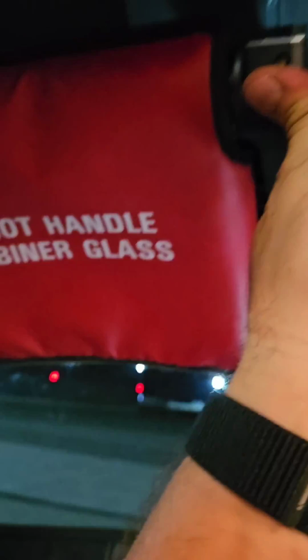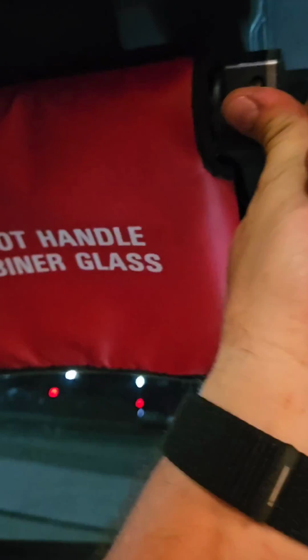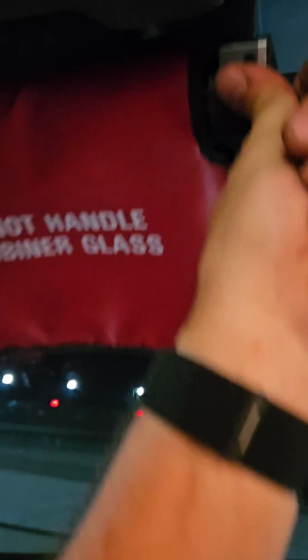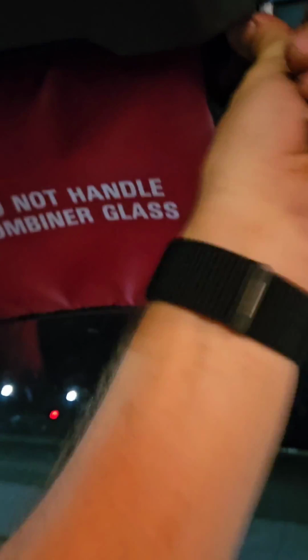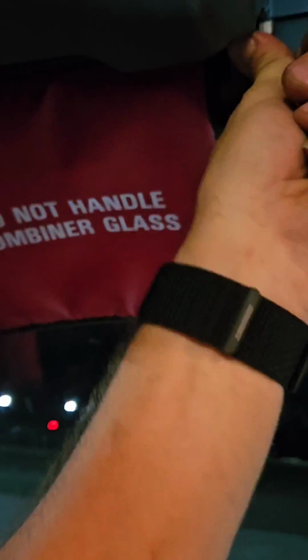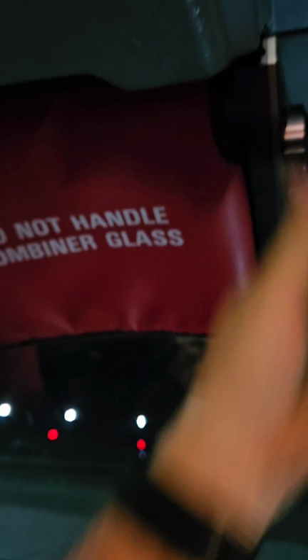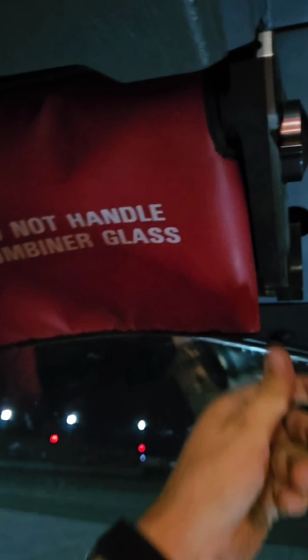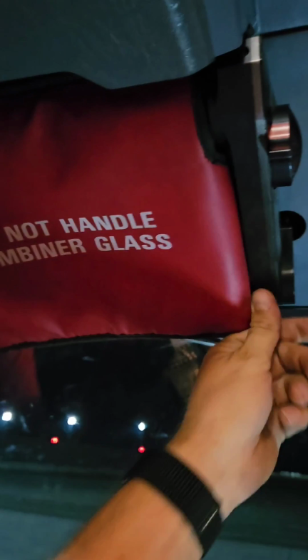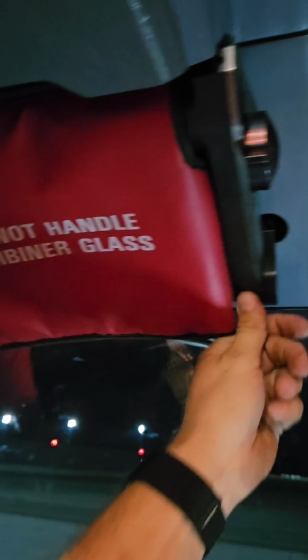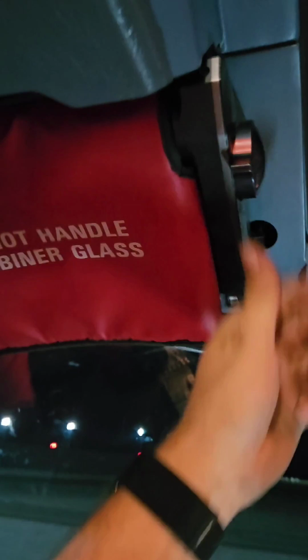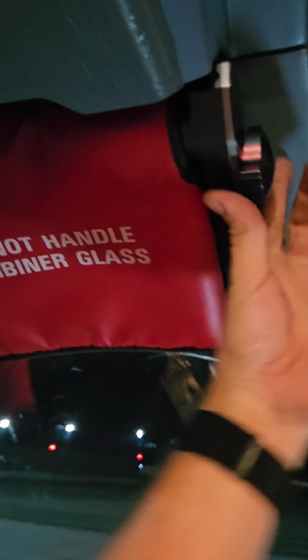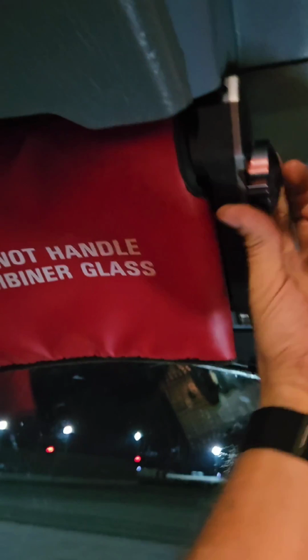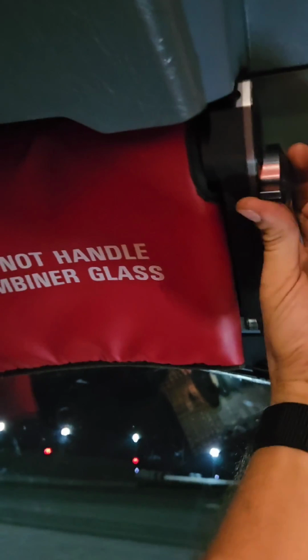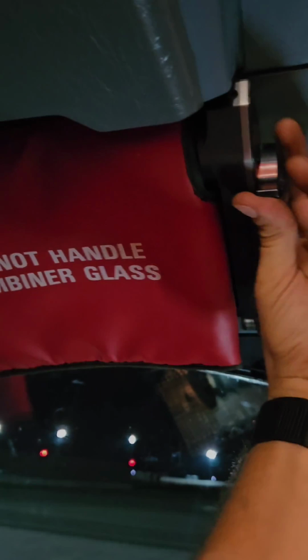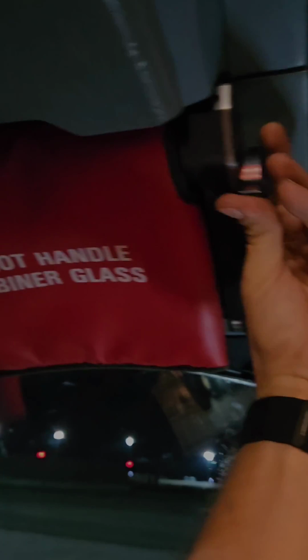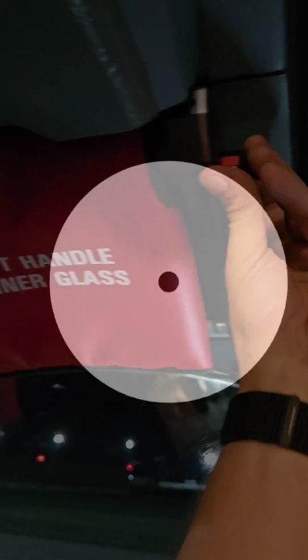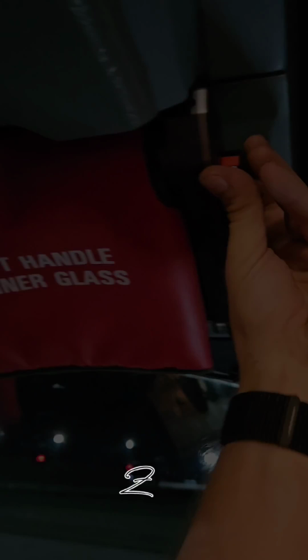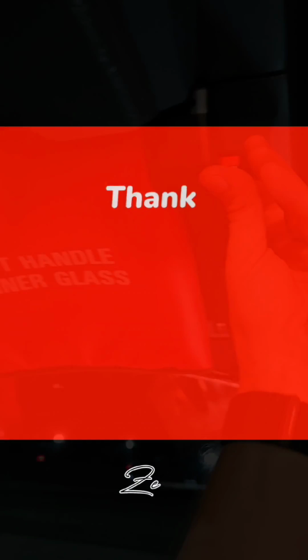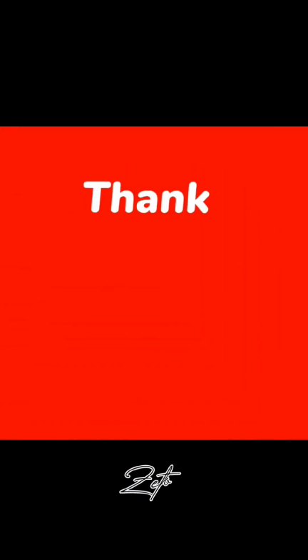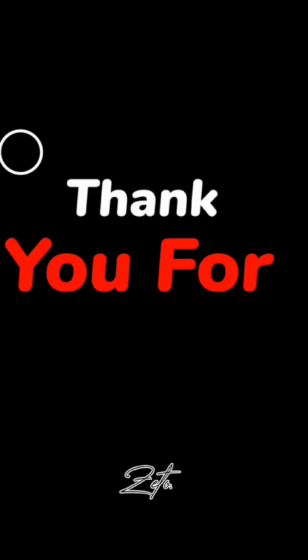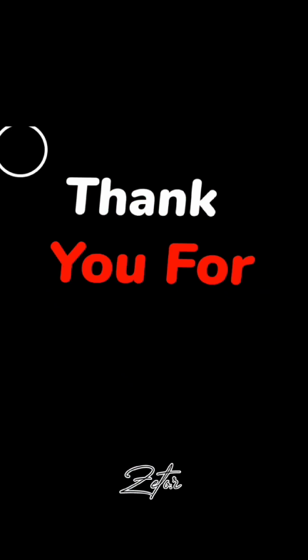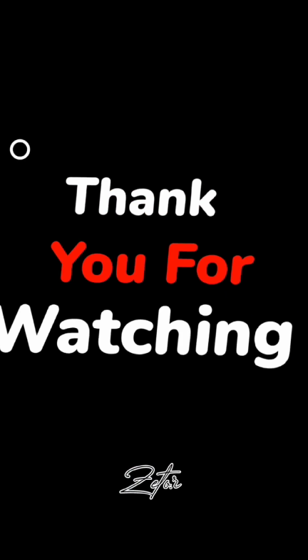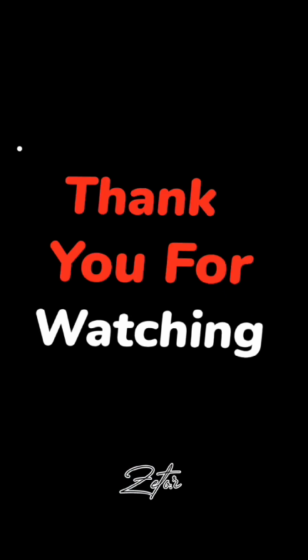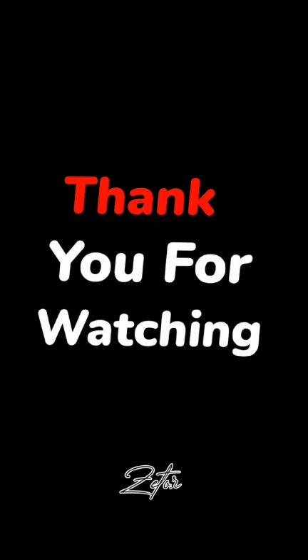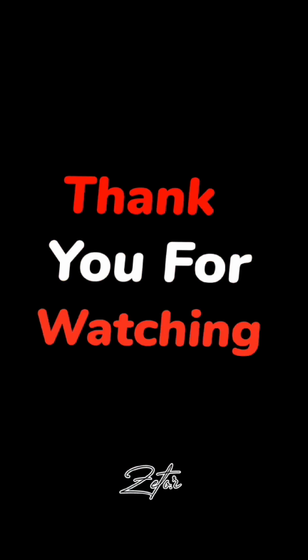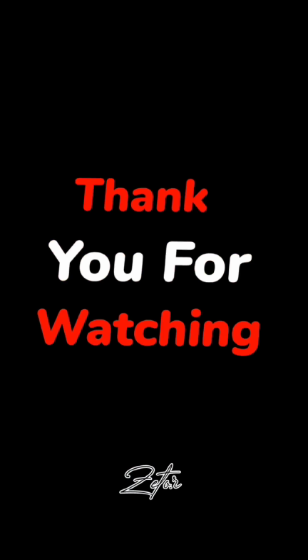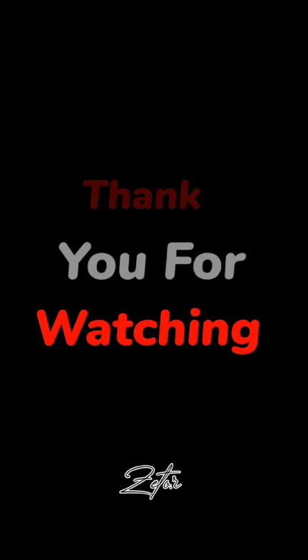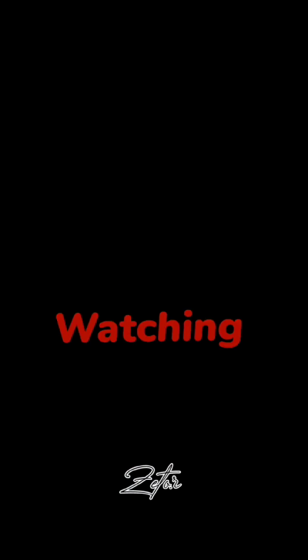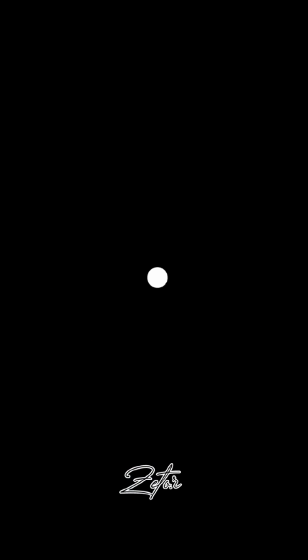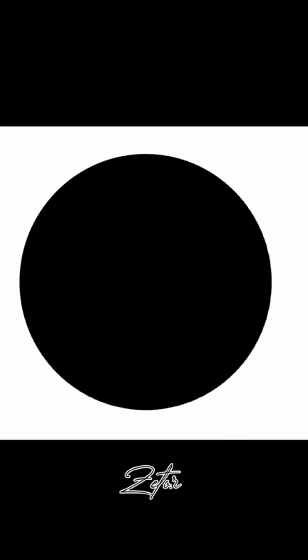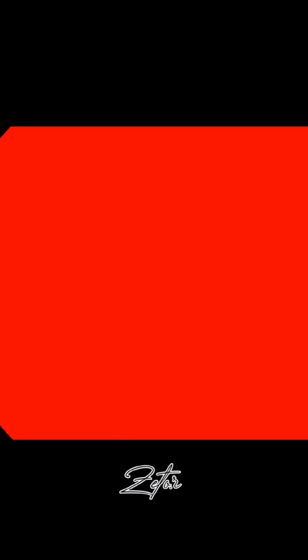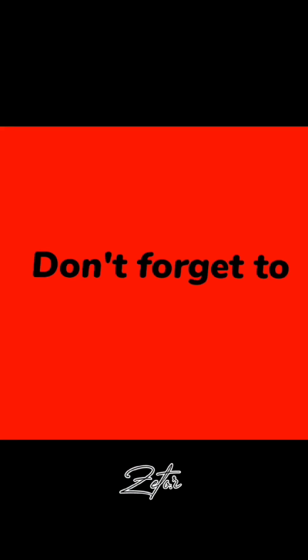Anyway, I hope you enjoyed this video. Thank you for watching and I will see you in the next one. Bye!